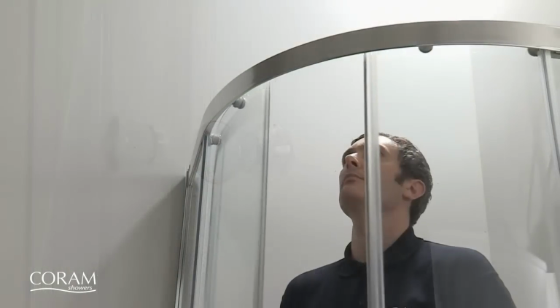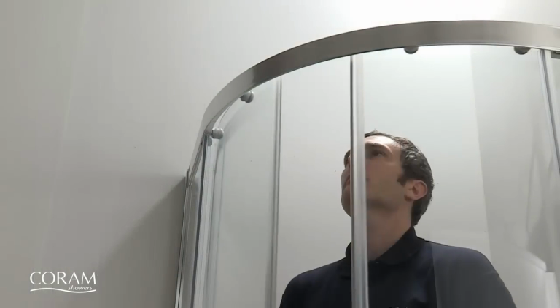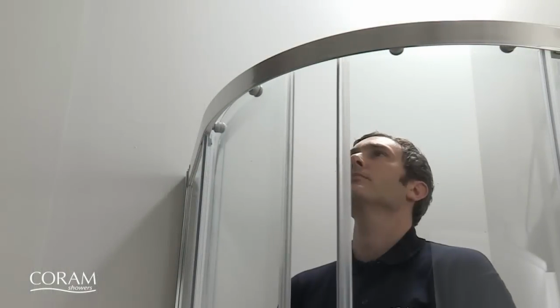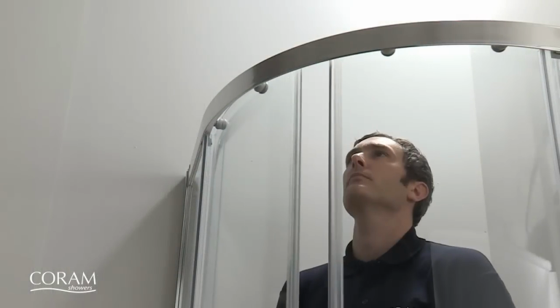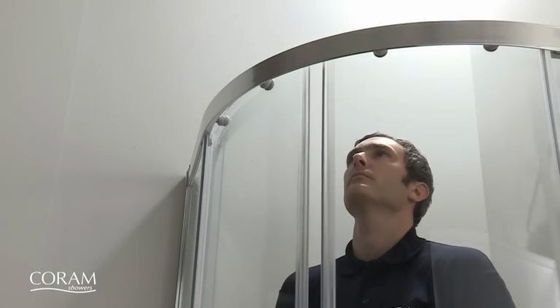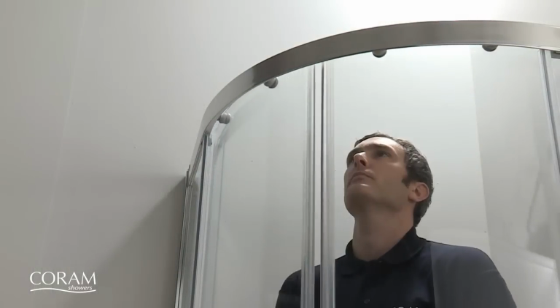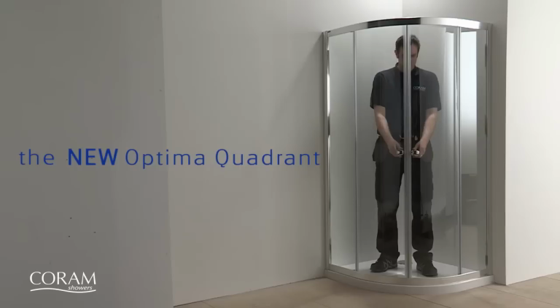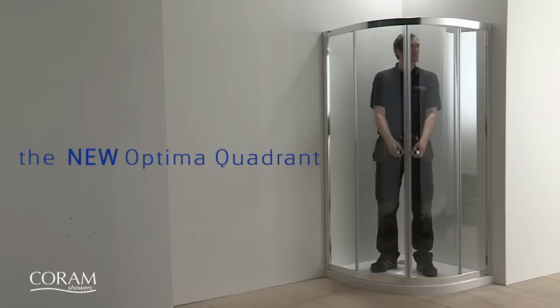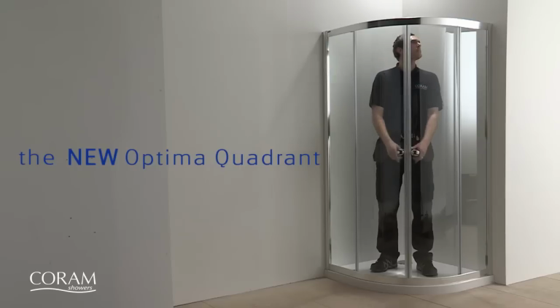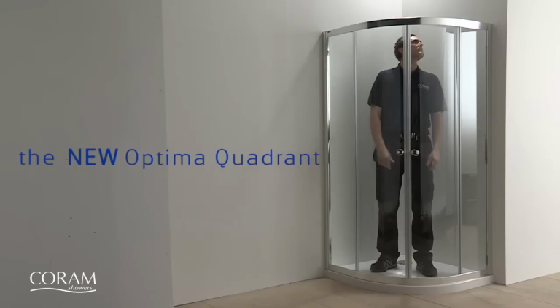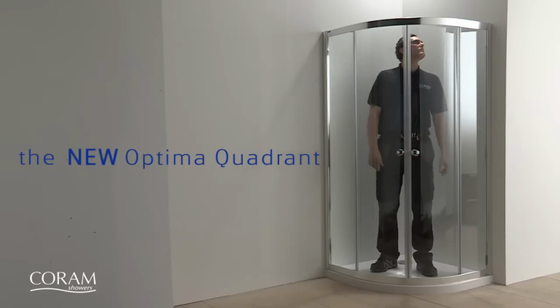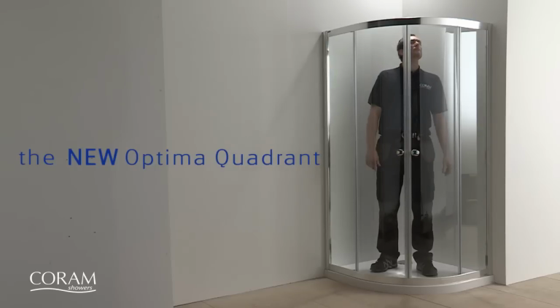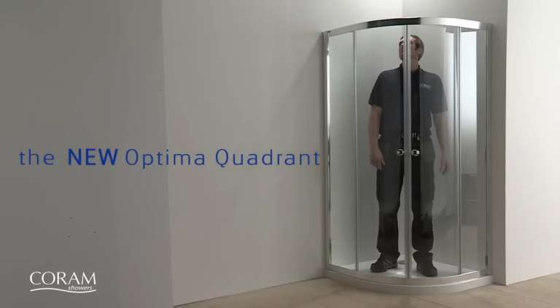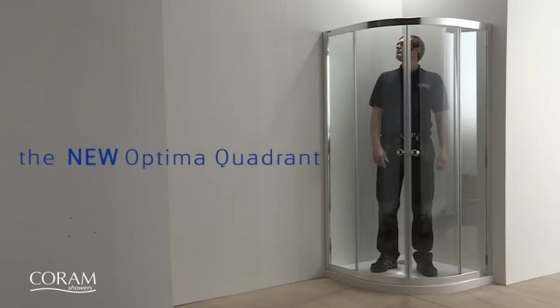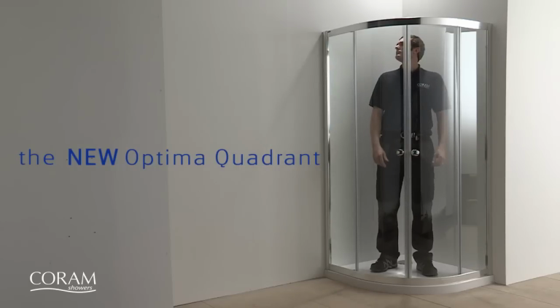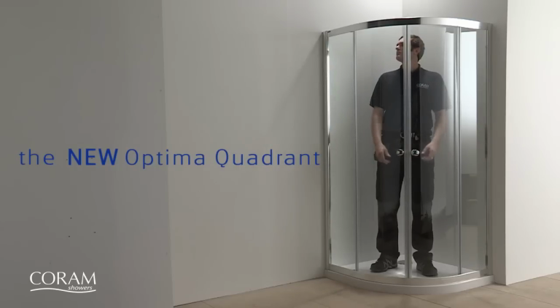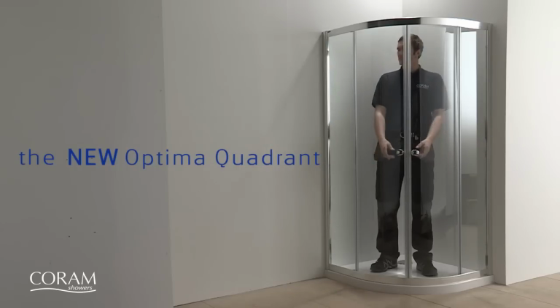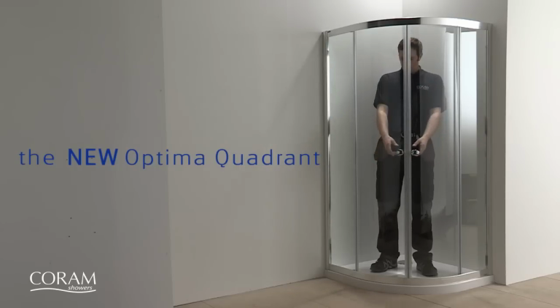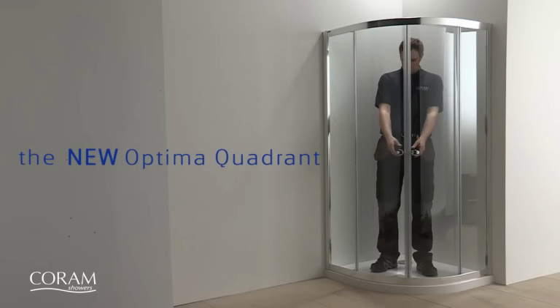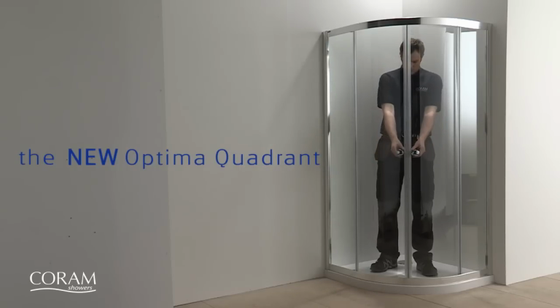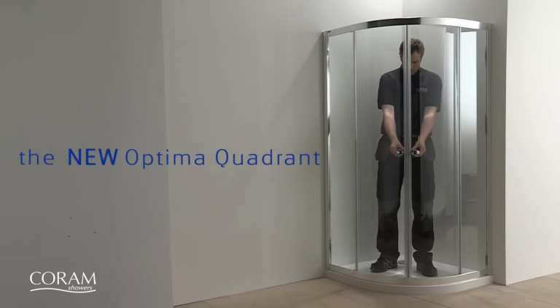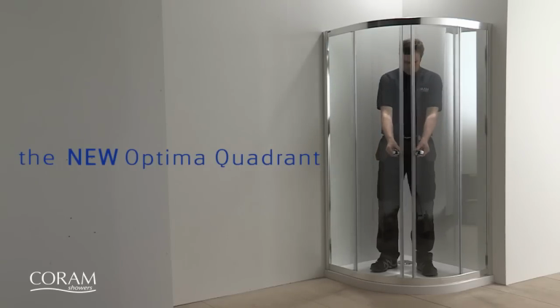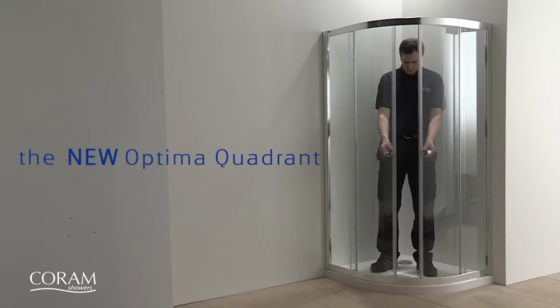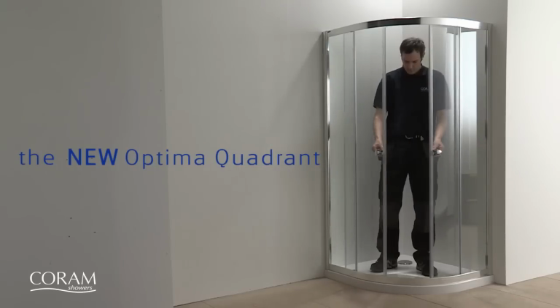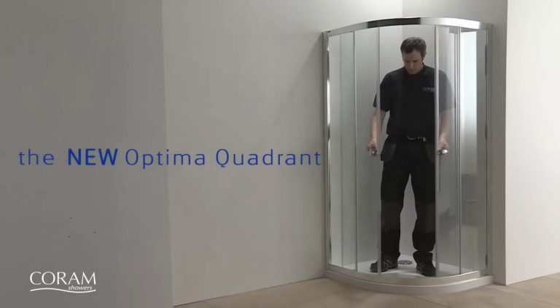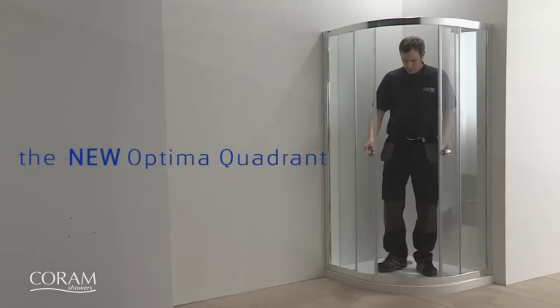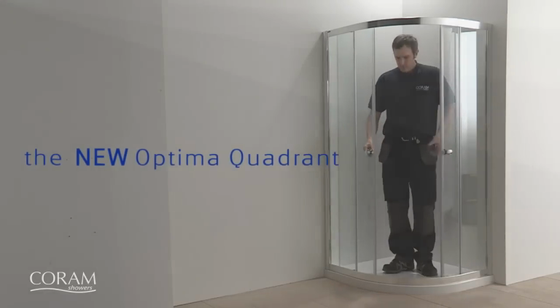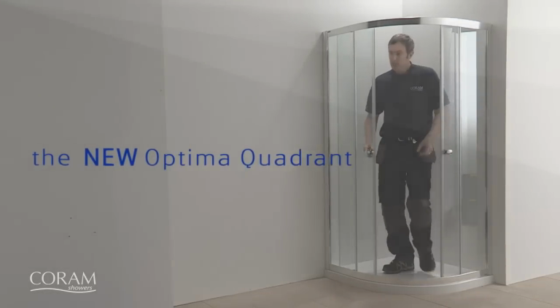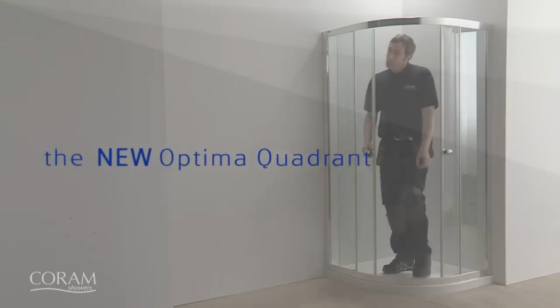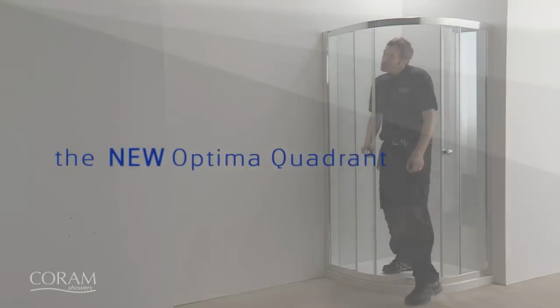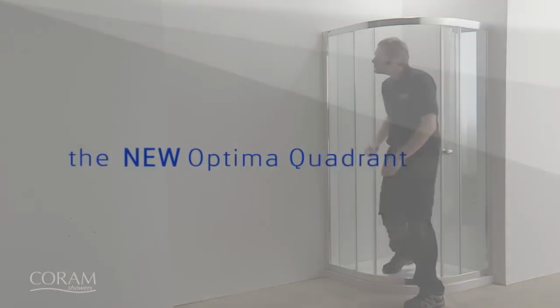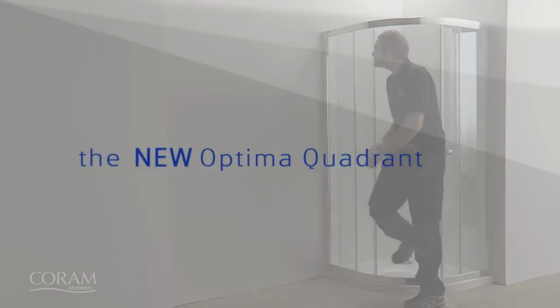And that's it. The new Coram Optima quadrant can be fully installed in less than an hour.